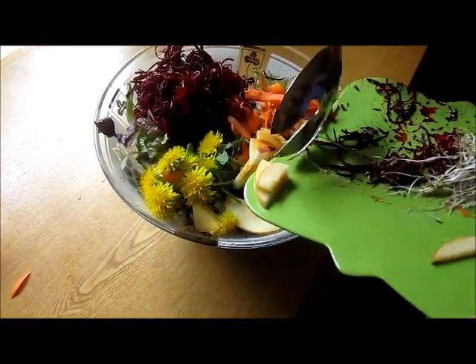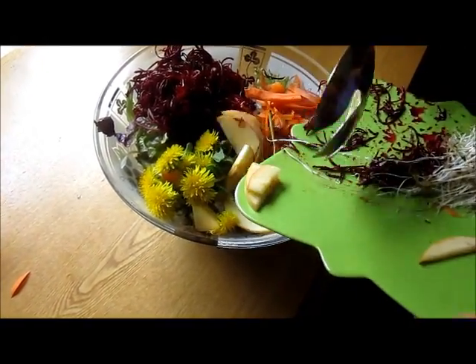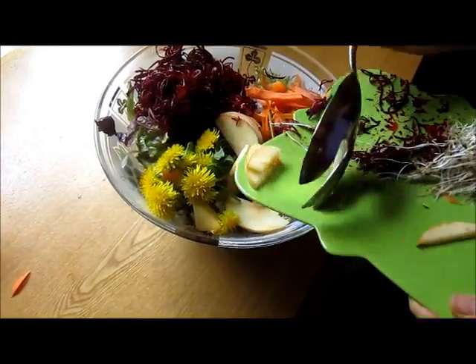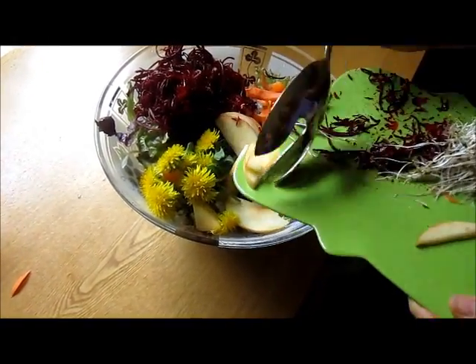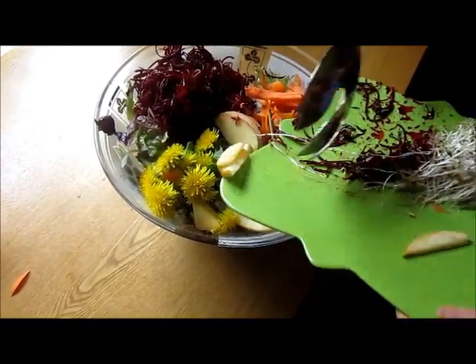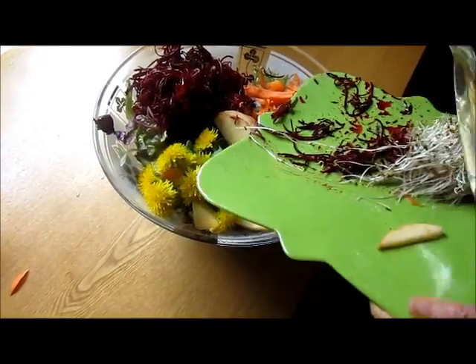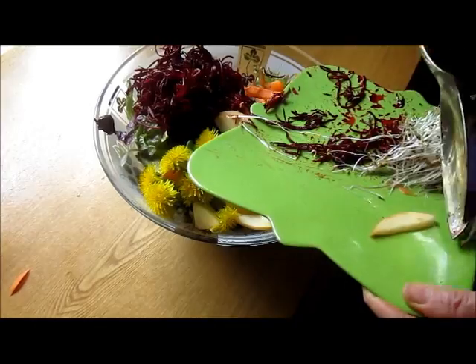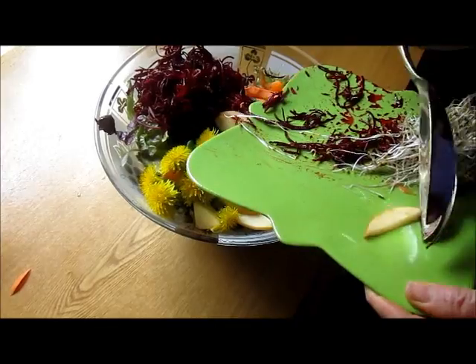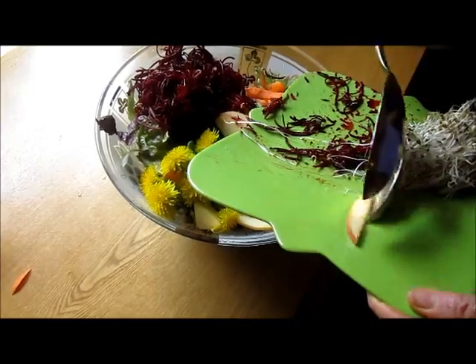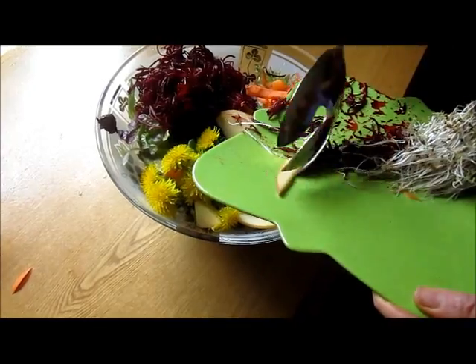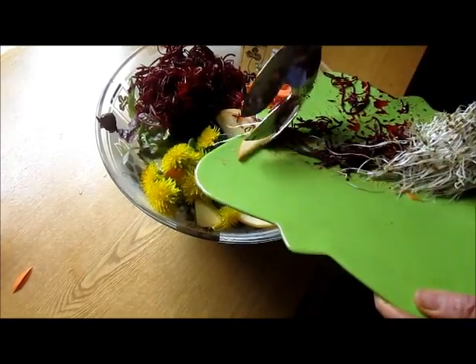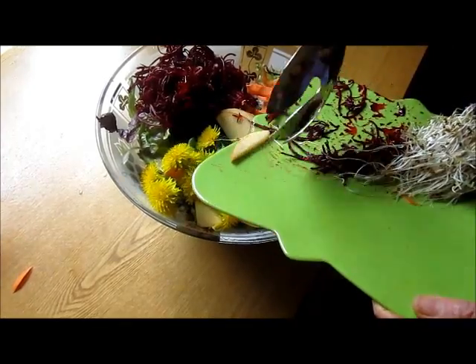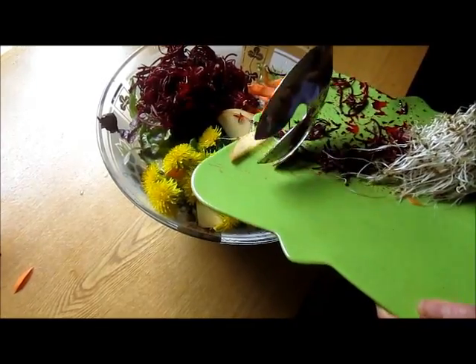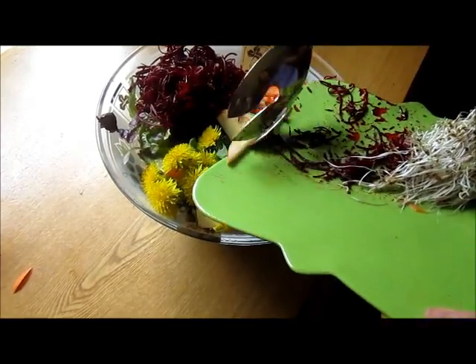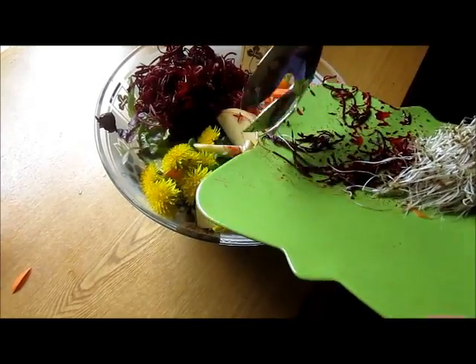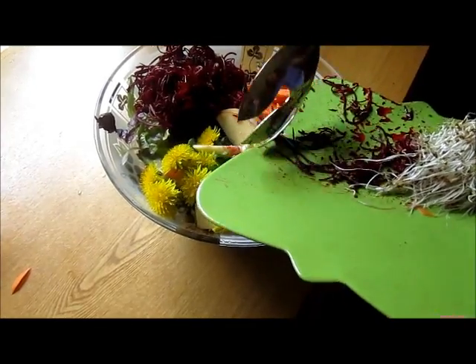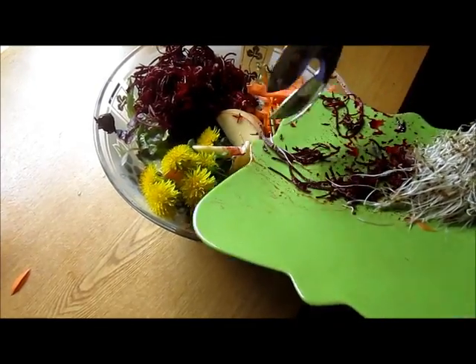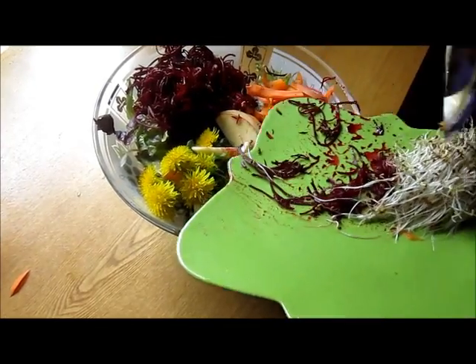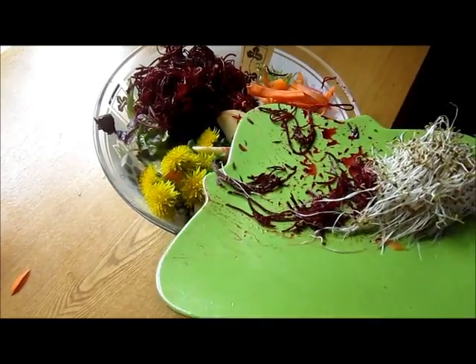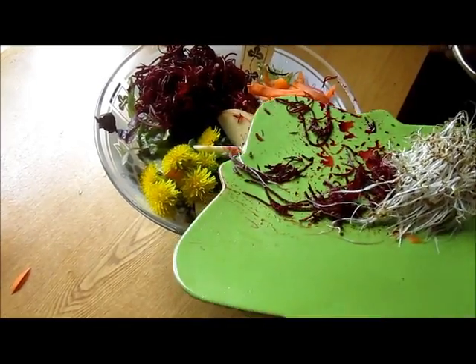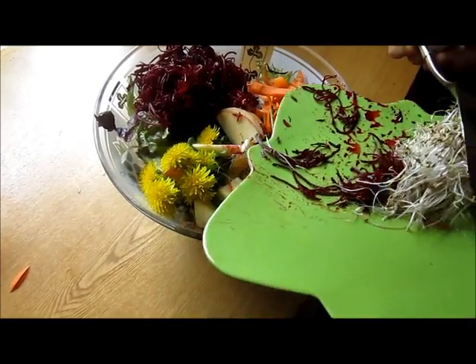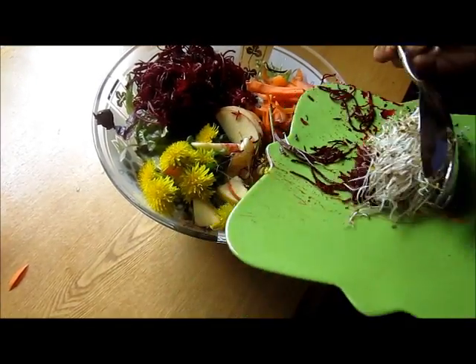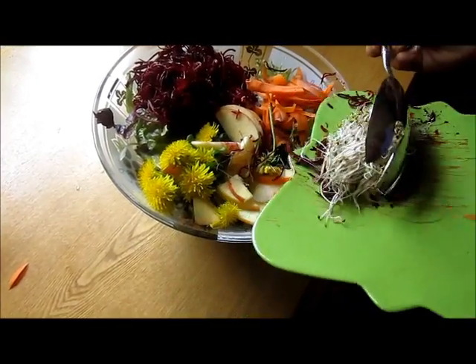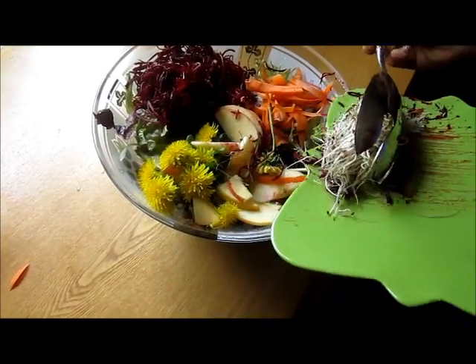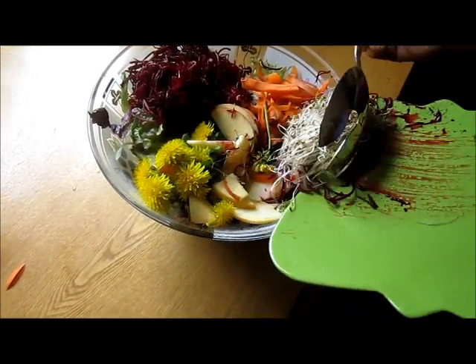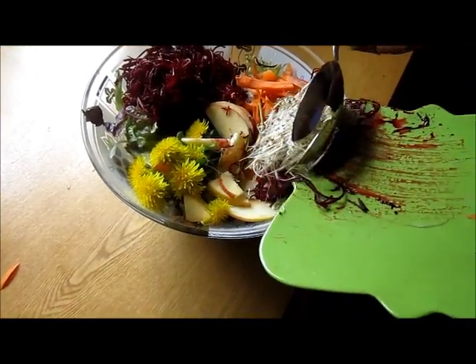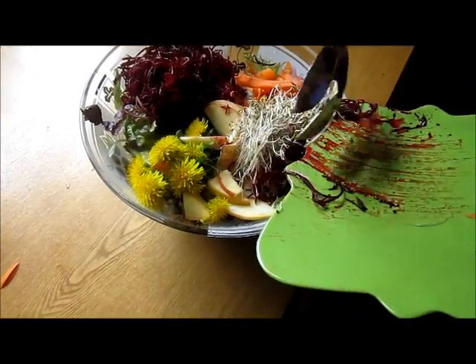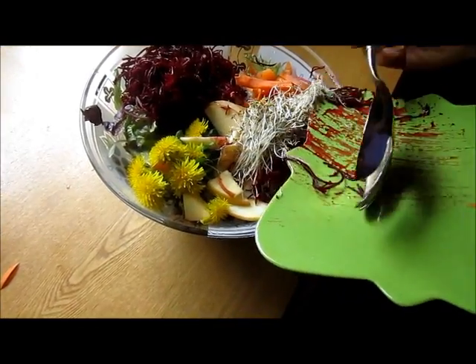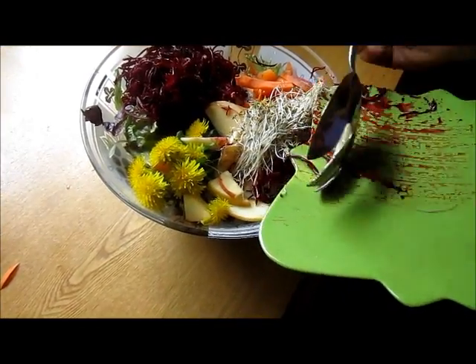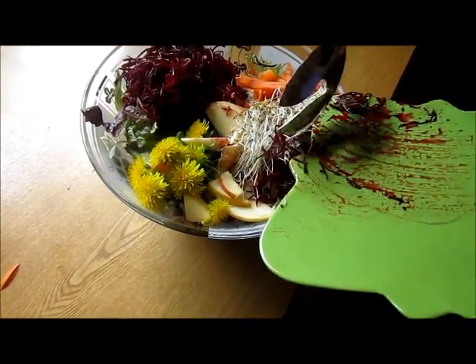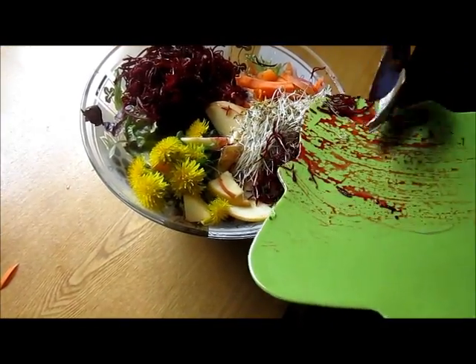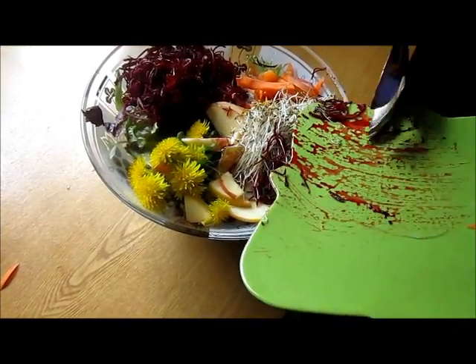Hippocrates said, 'Let food be your medicine,' and this is indeed what he was talking about.